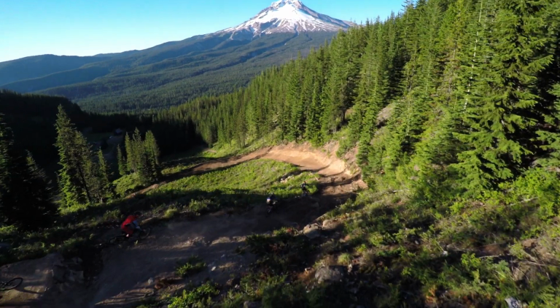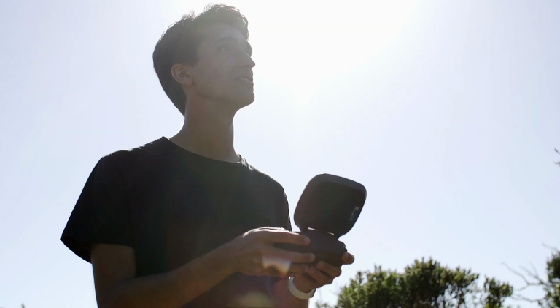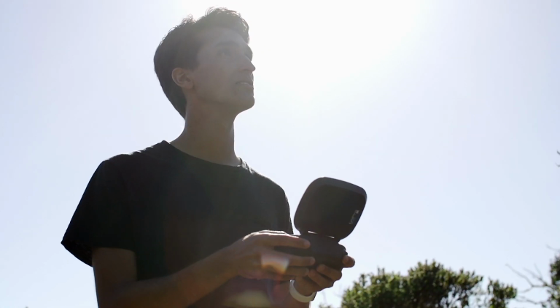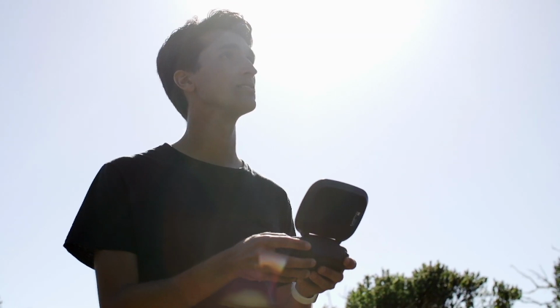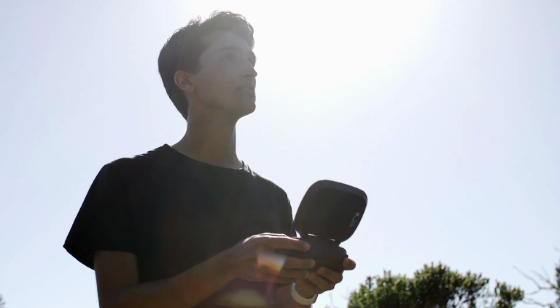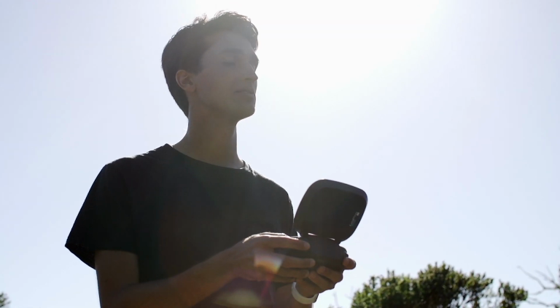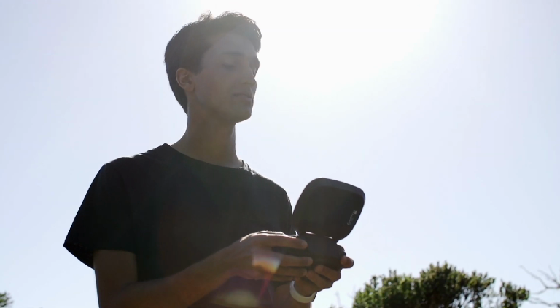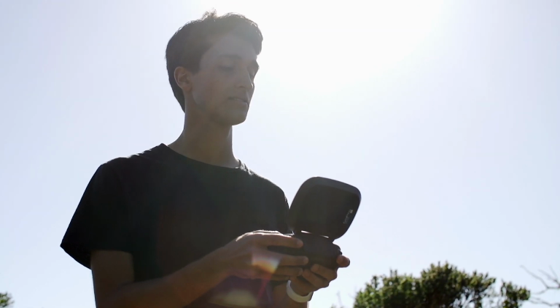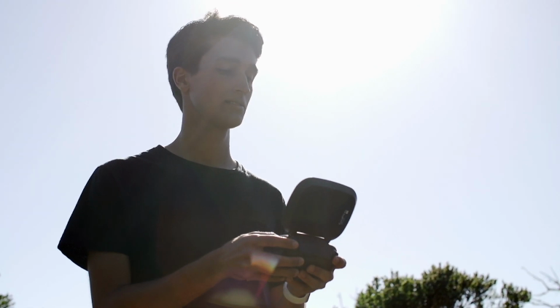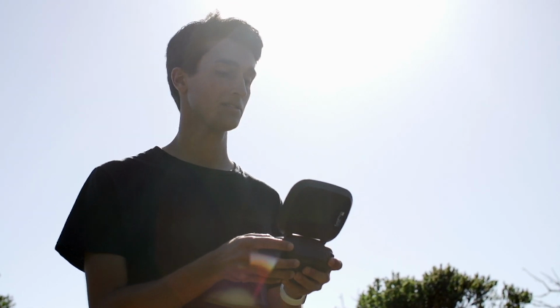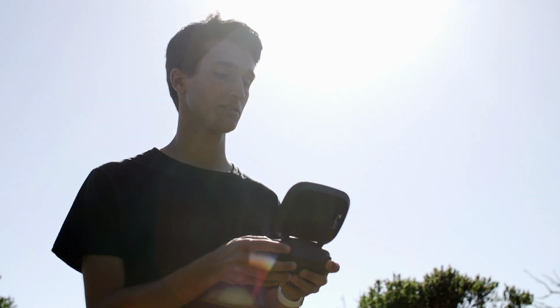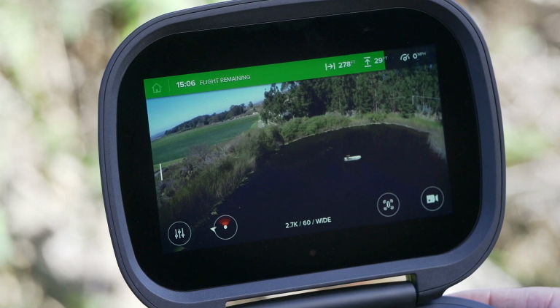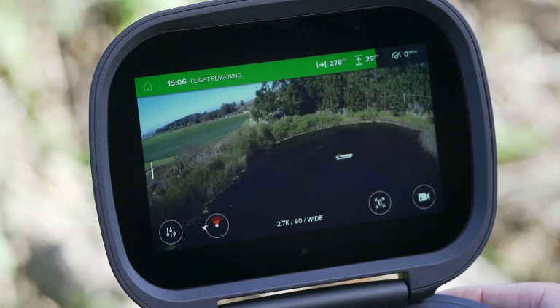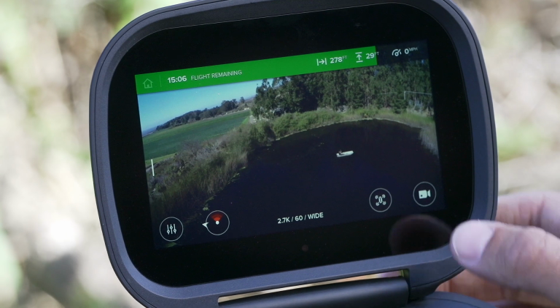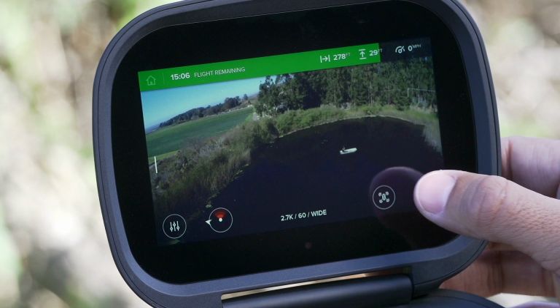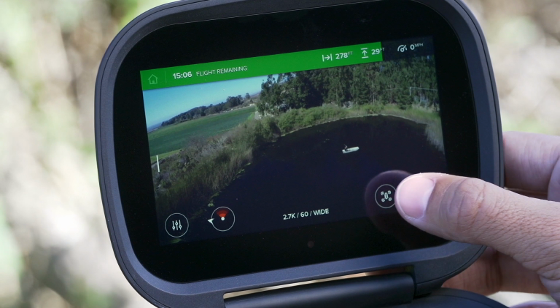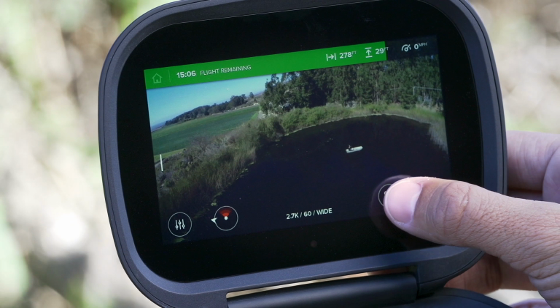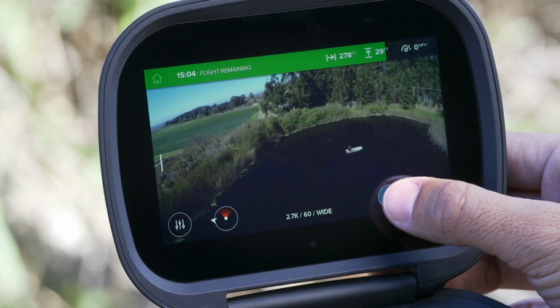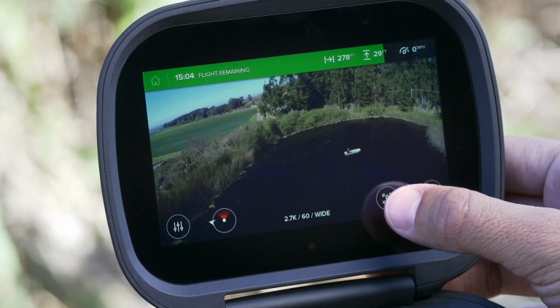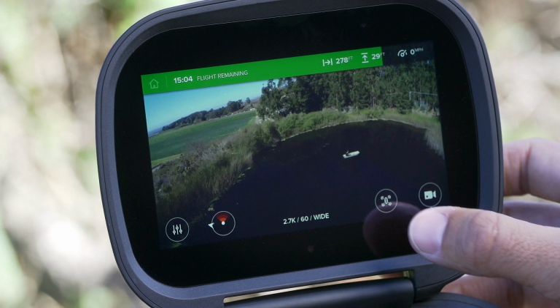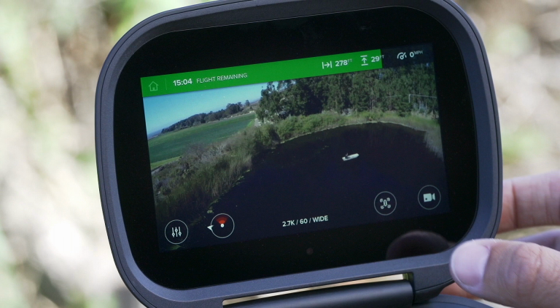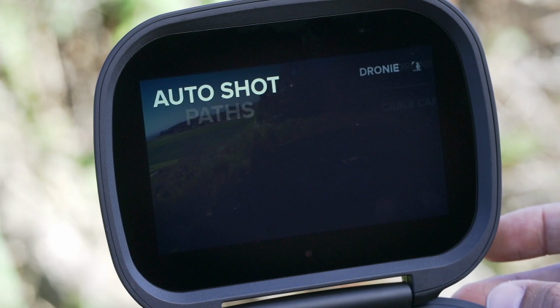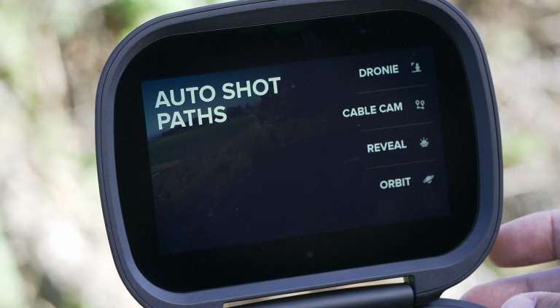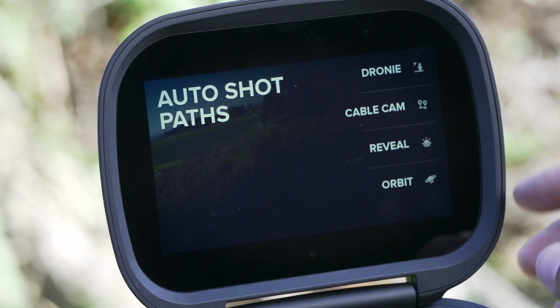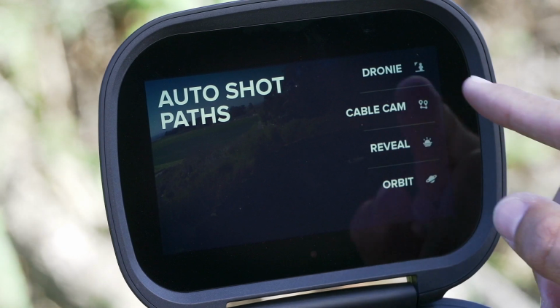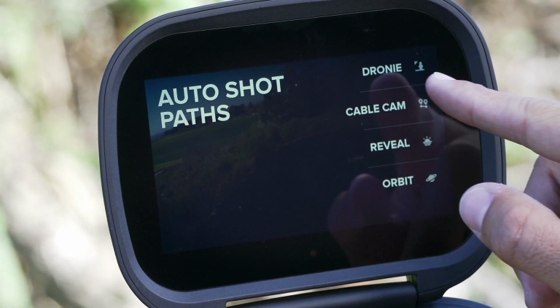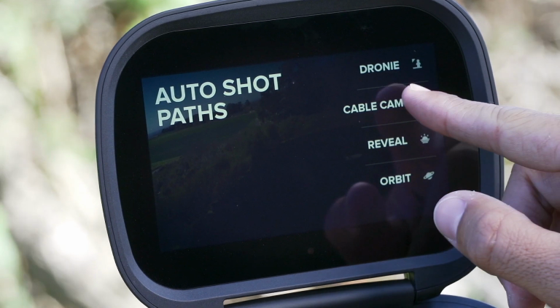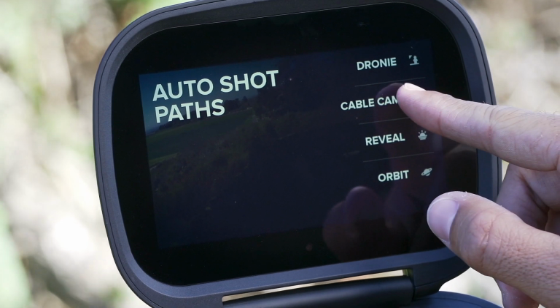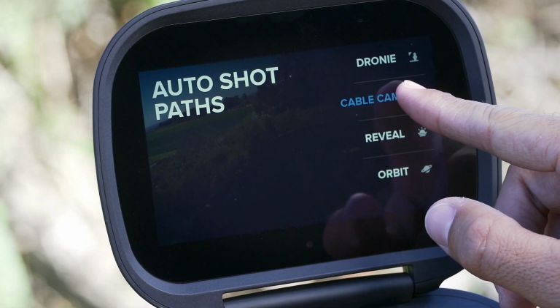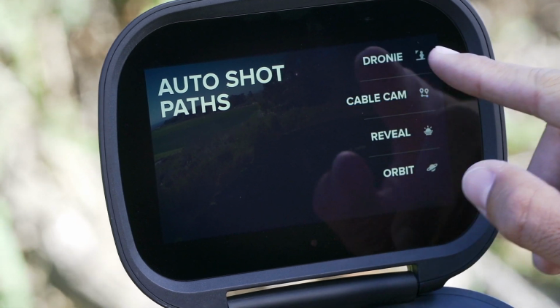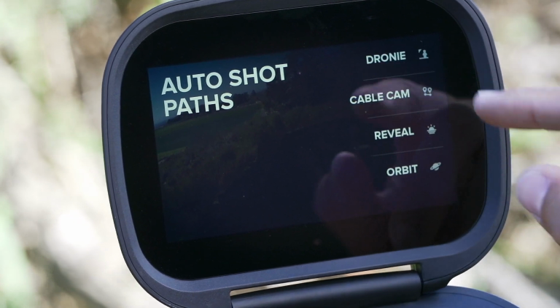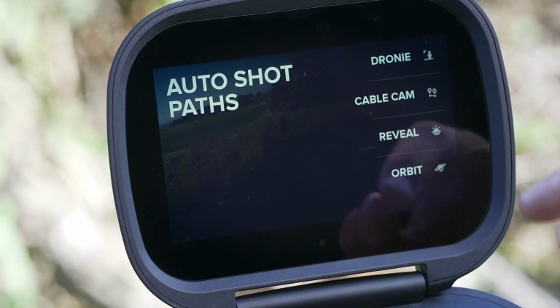To get to the auto shot paths, tap this icon in the lower right corner of the flight screen, then tap cable cam.